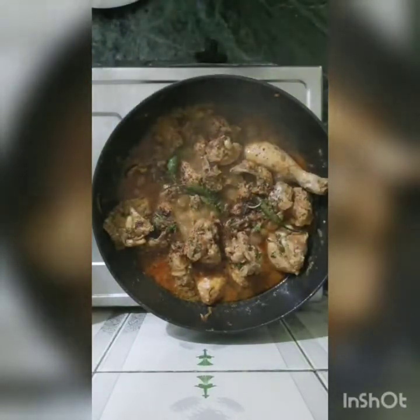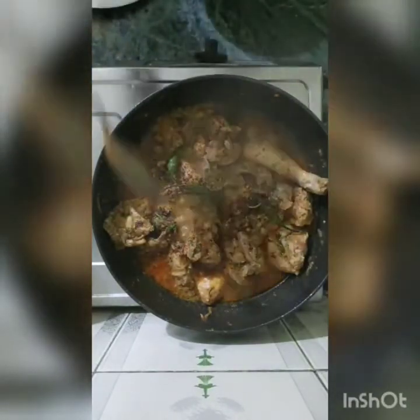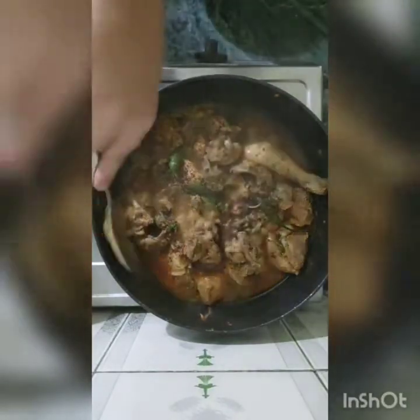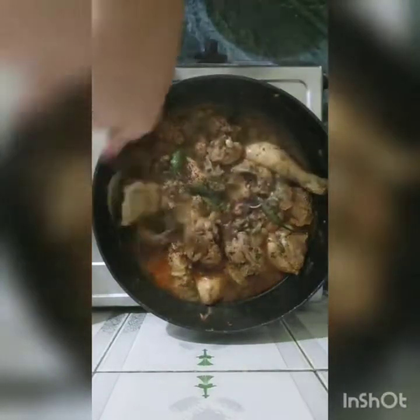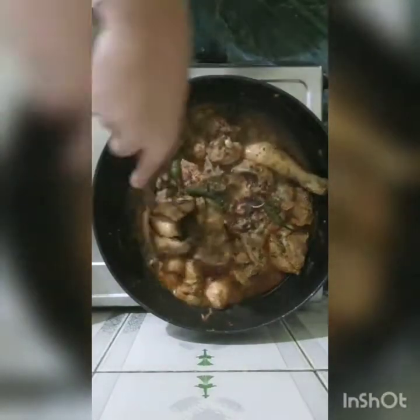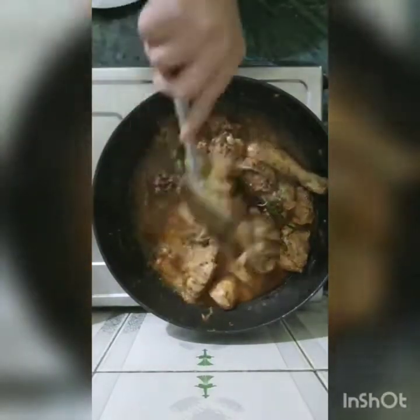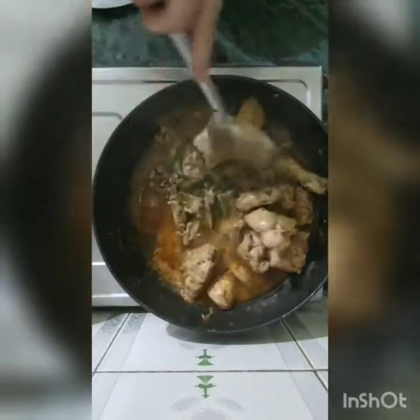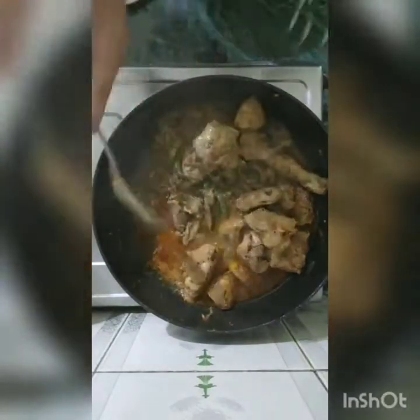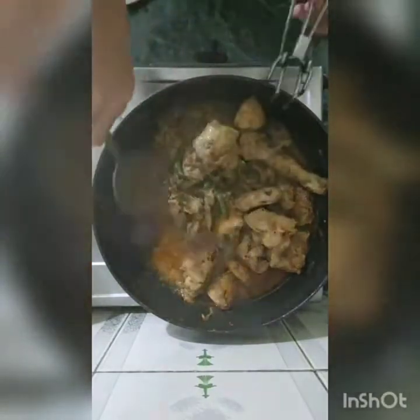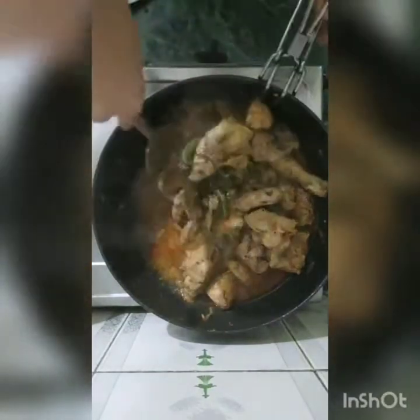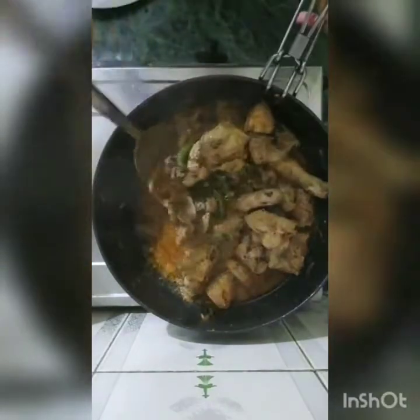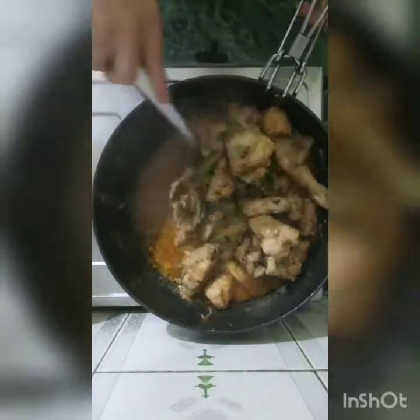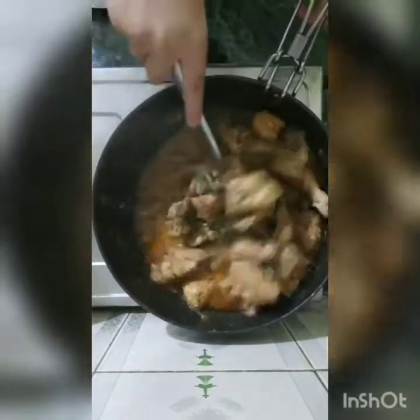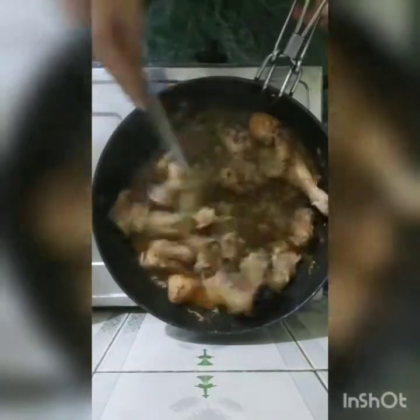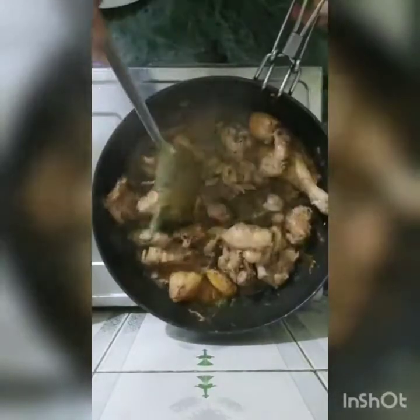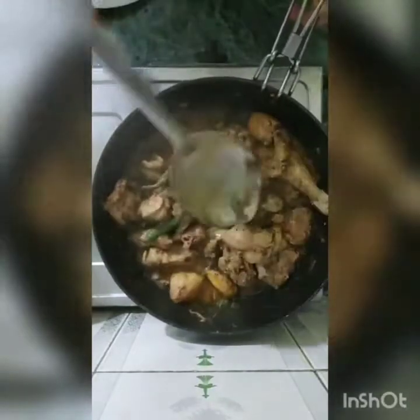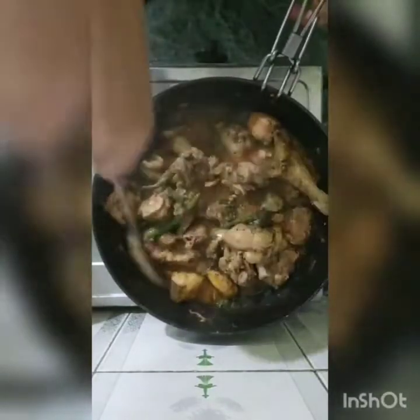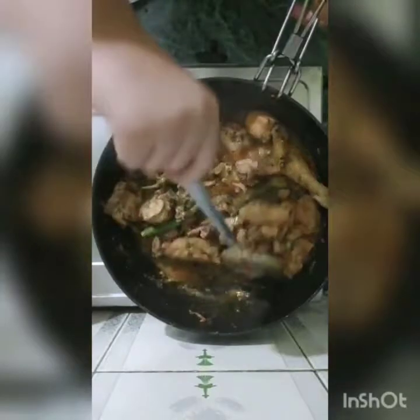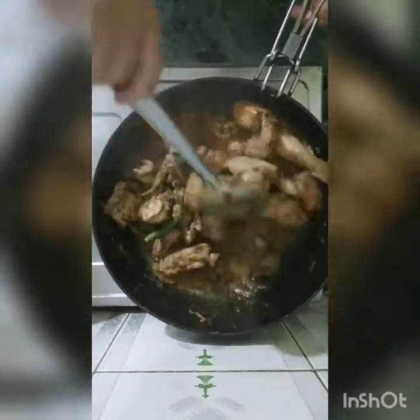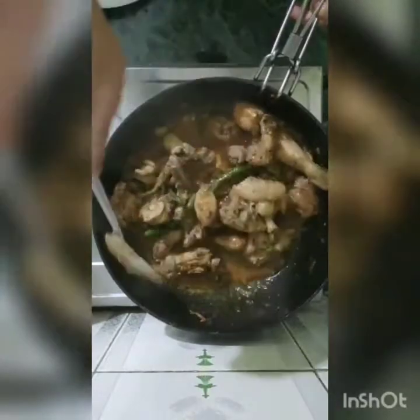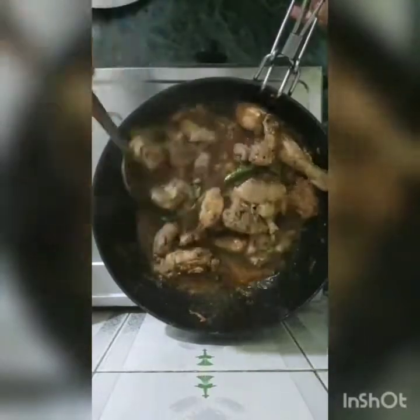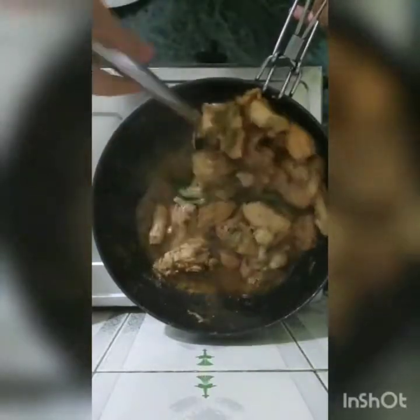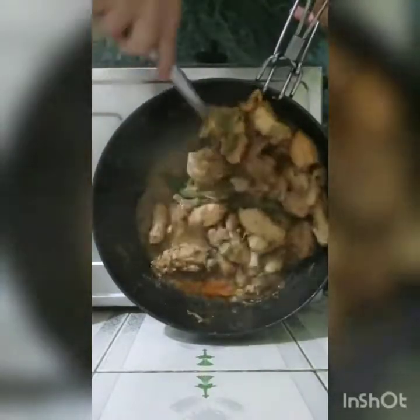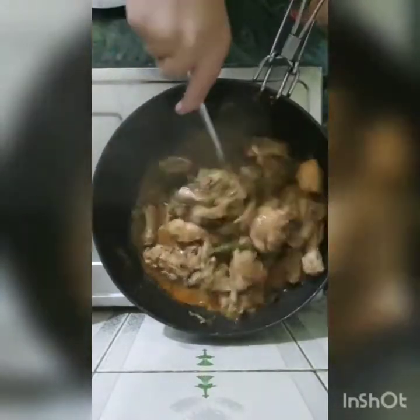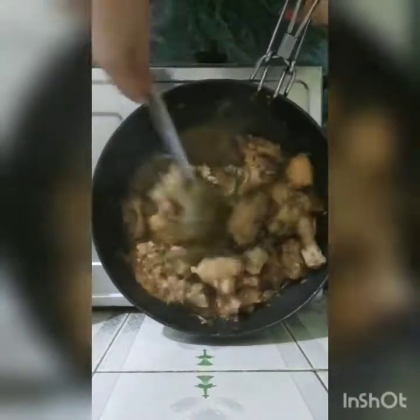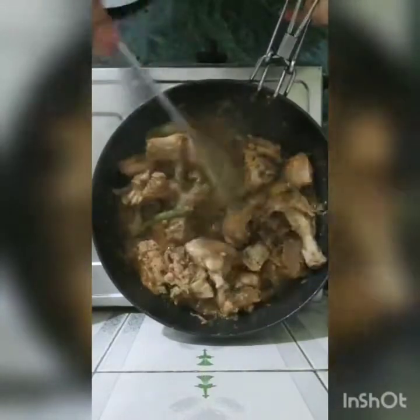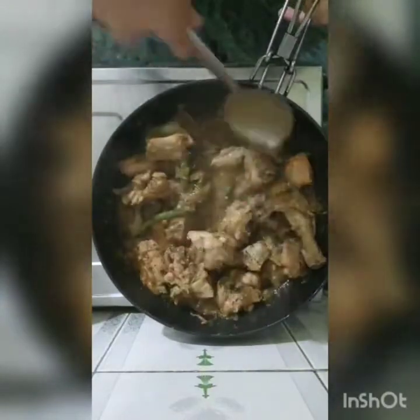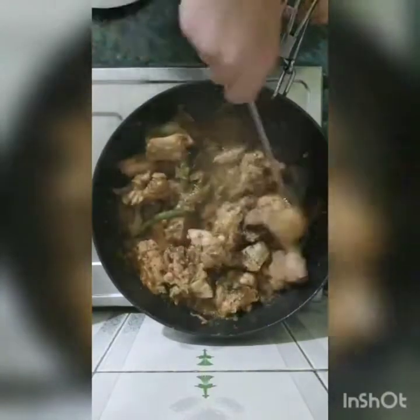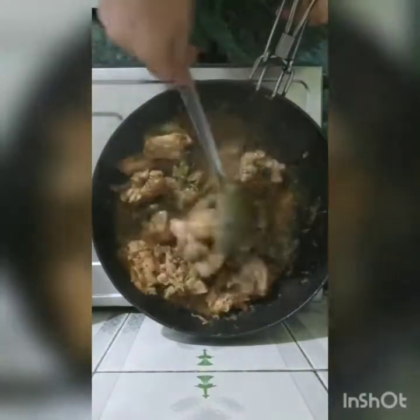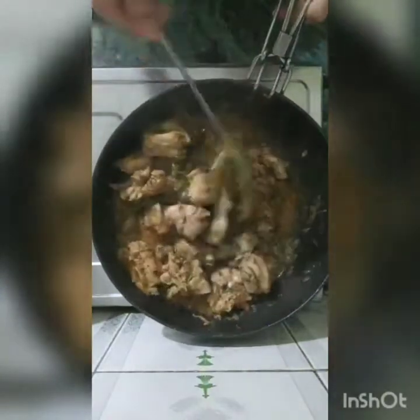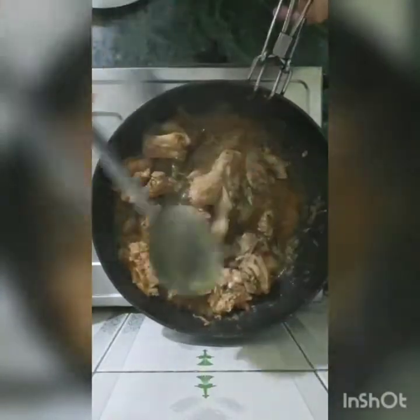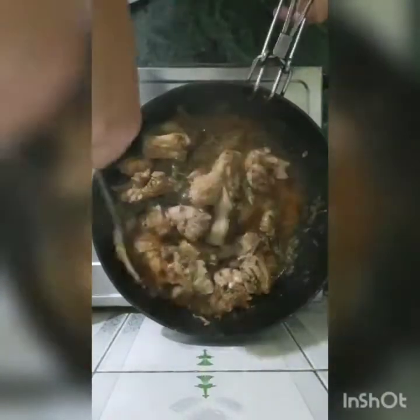I will add one and a half teaspoon of the special biryani masala. We will mix it well.